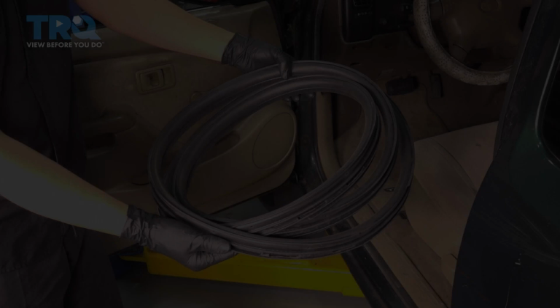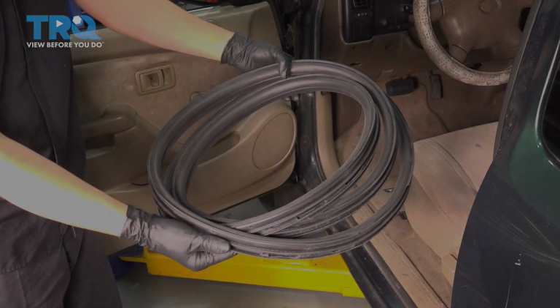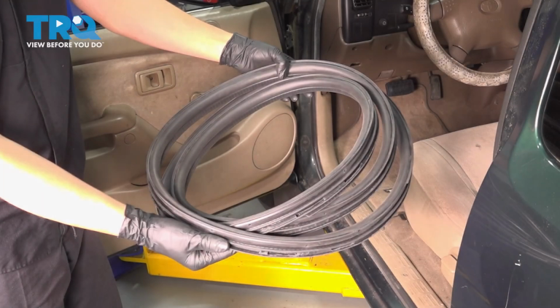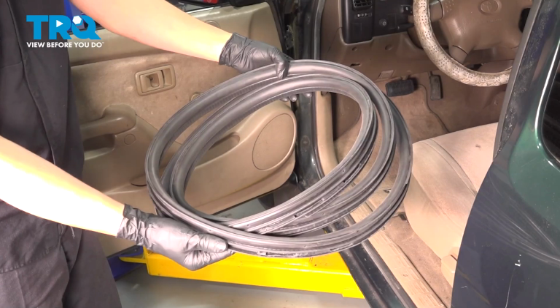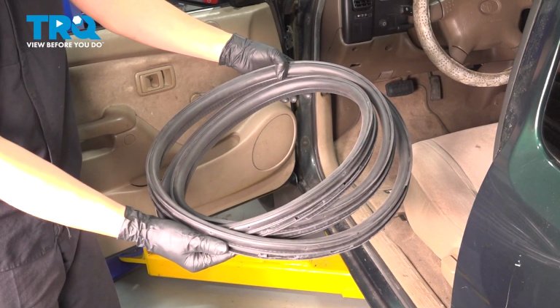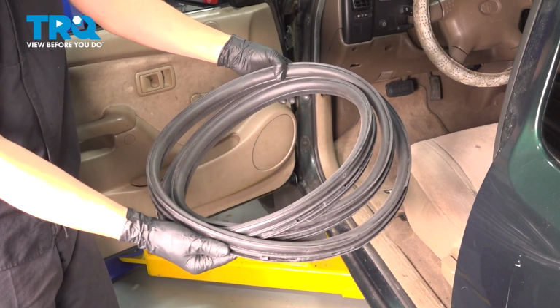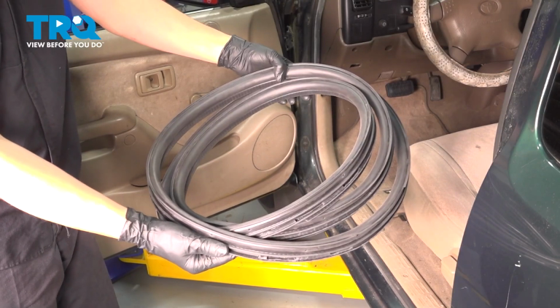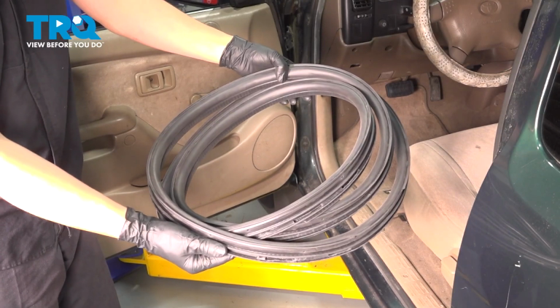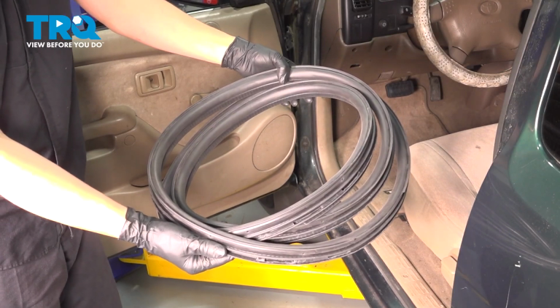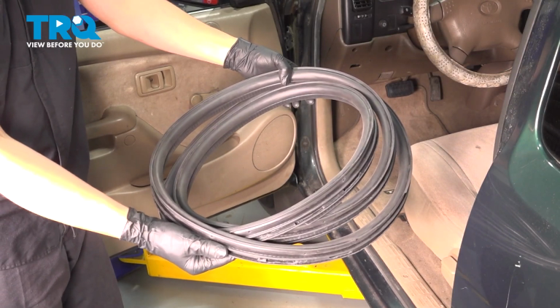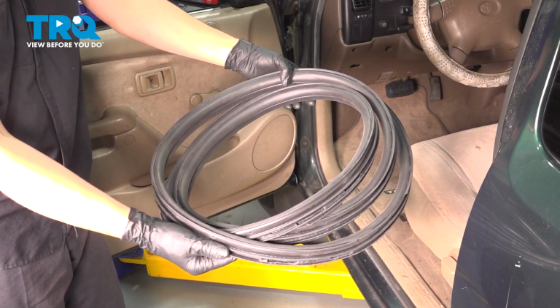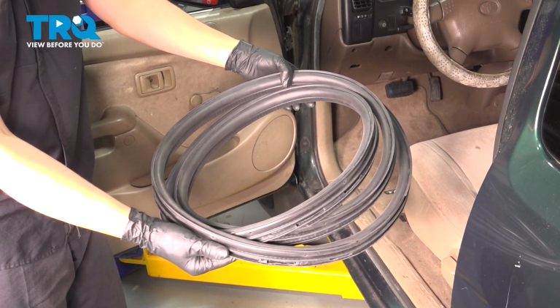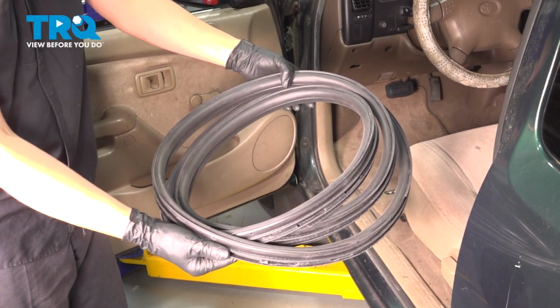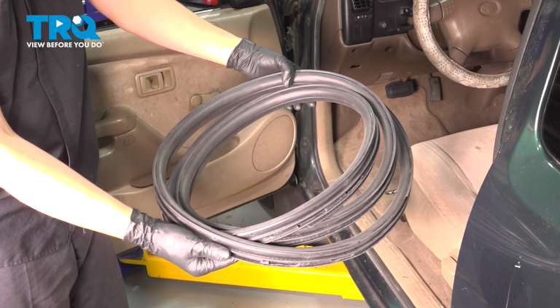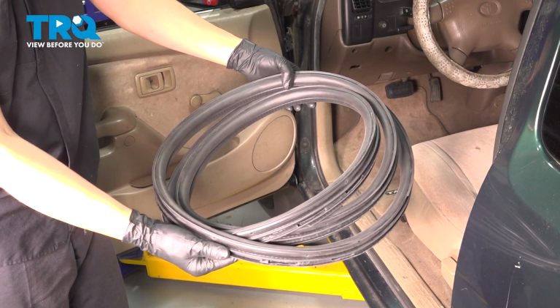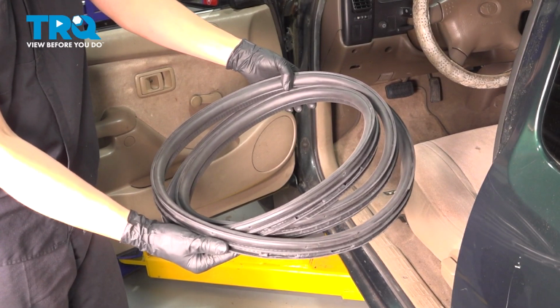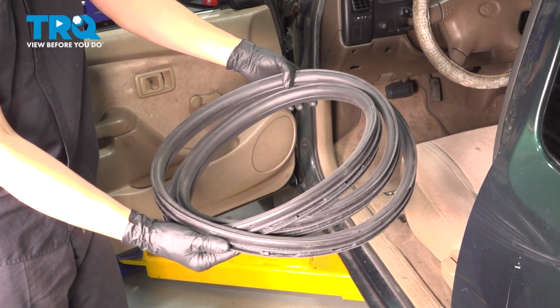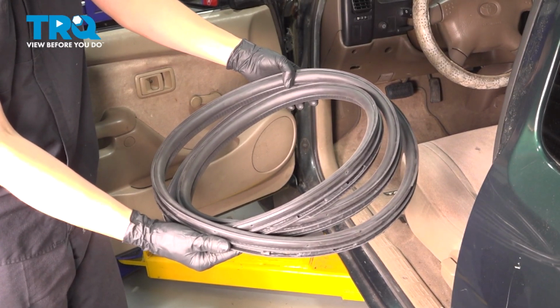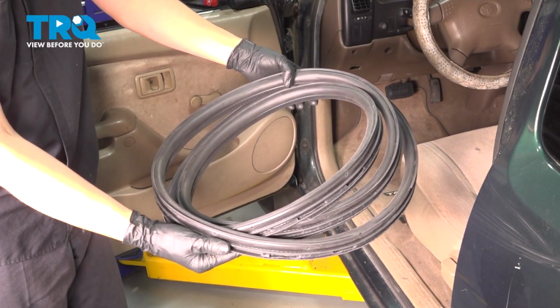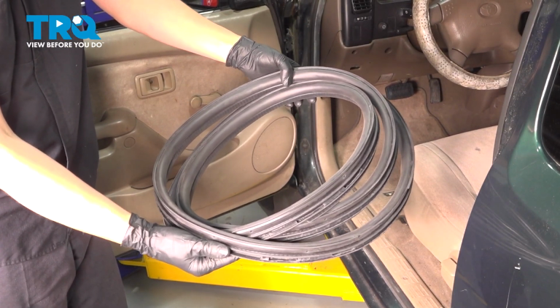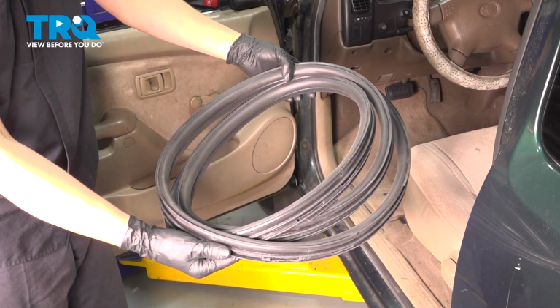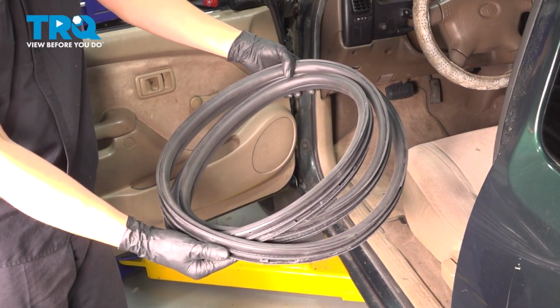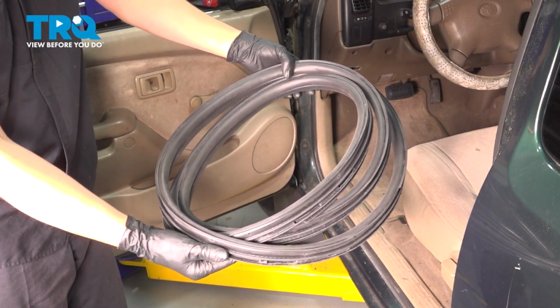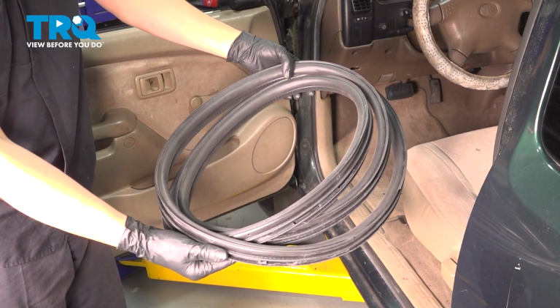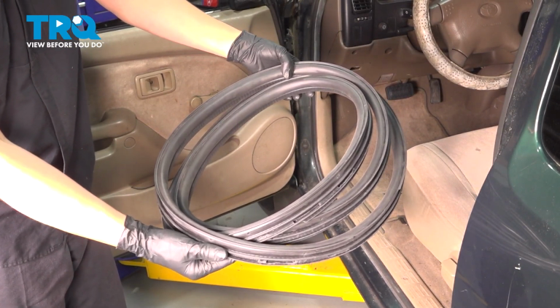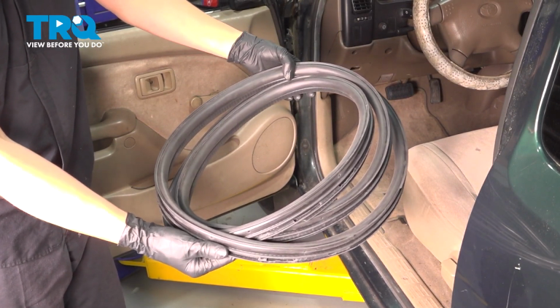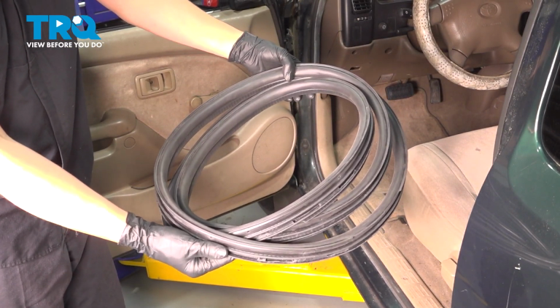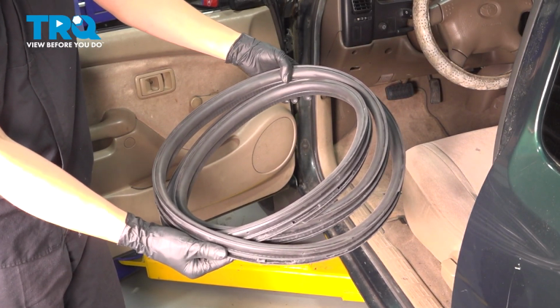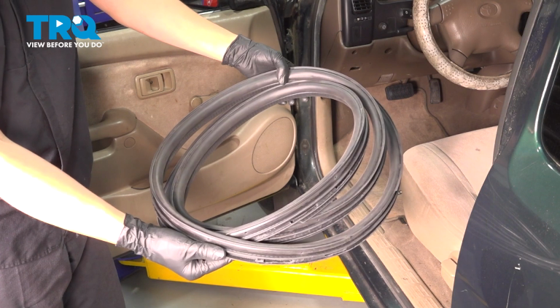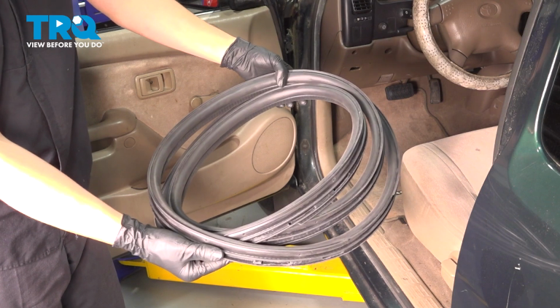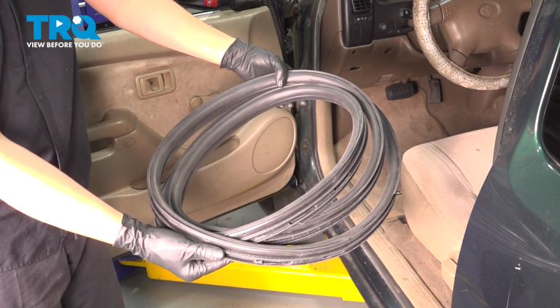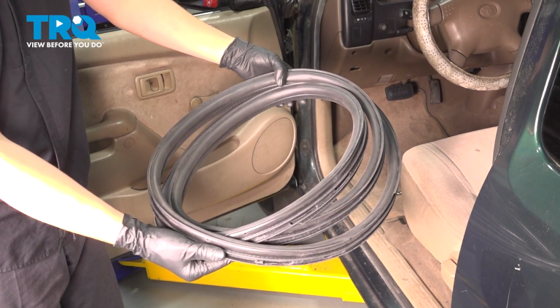In this video, I'm going to show you how to replace the body-mounted door weatherstrip seal on this Toyota Tacoma. Let's get started.